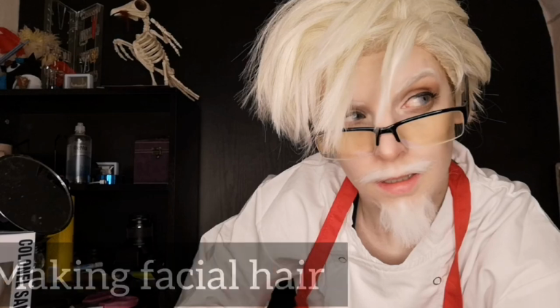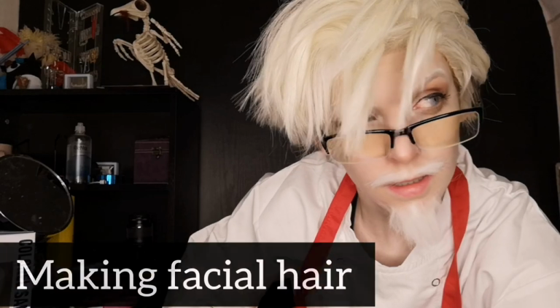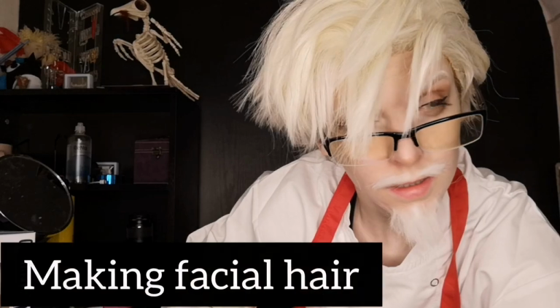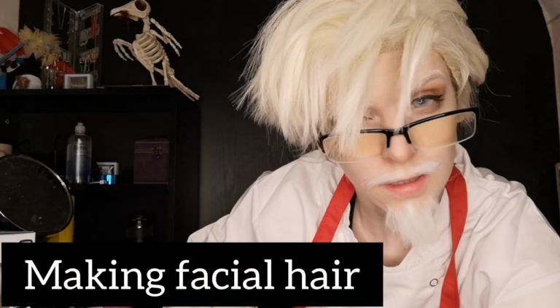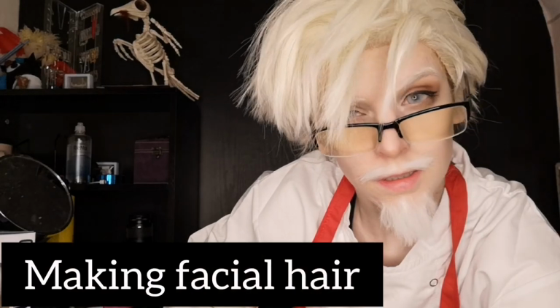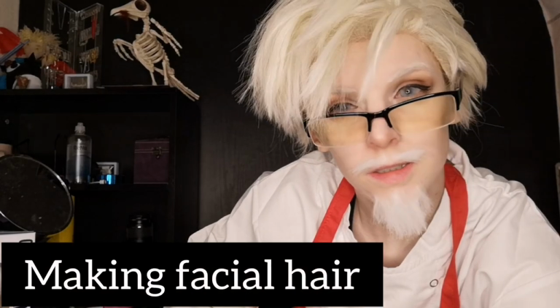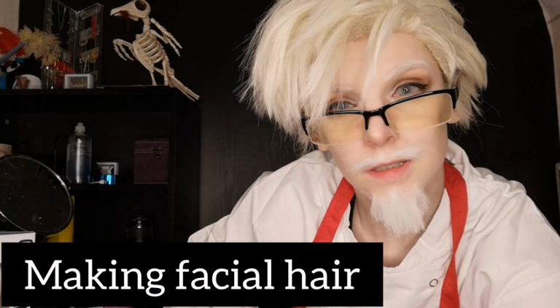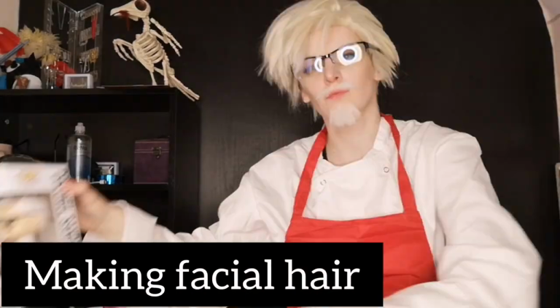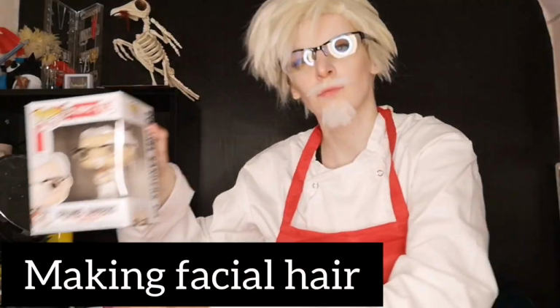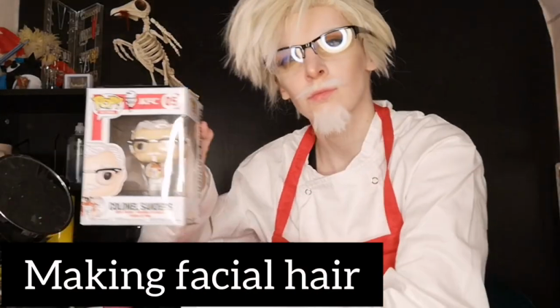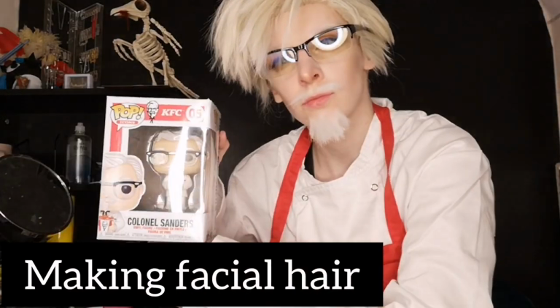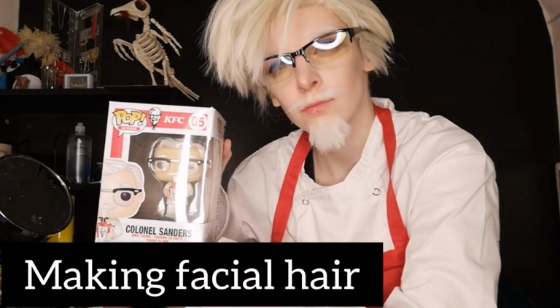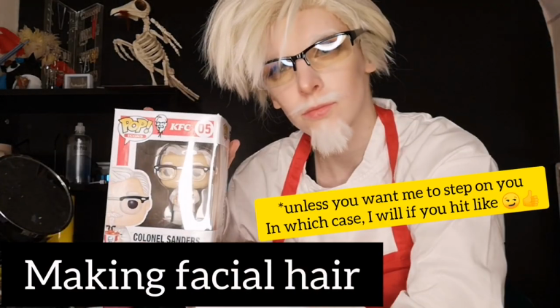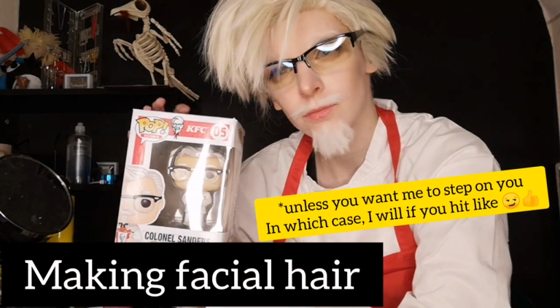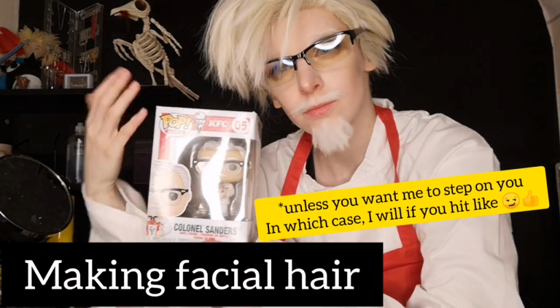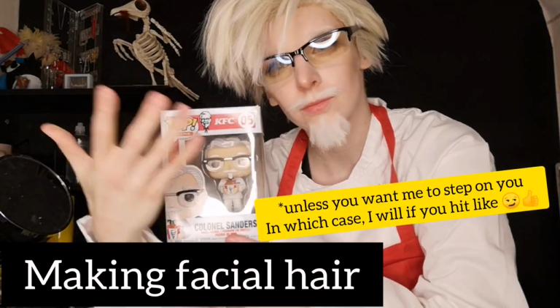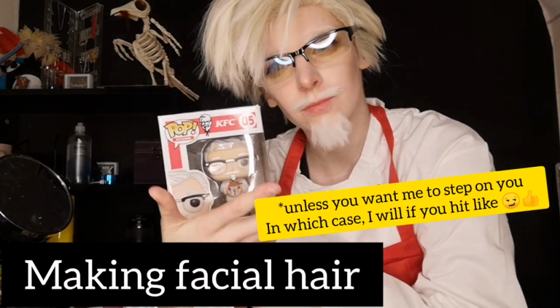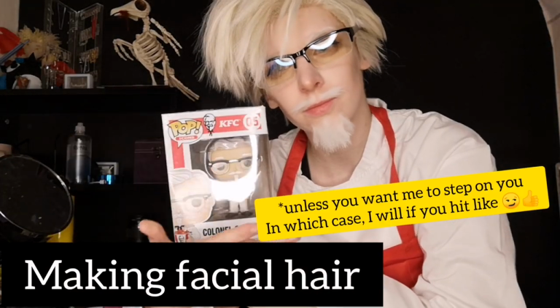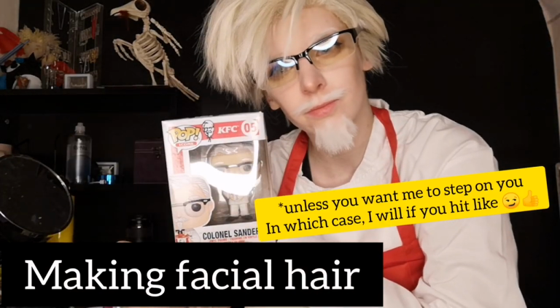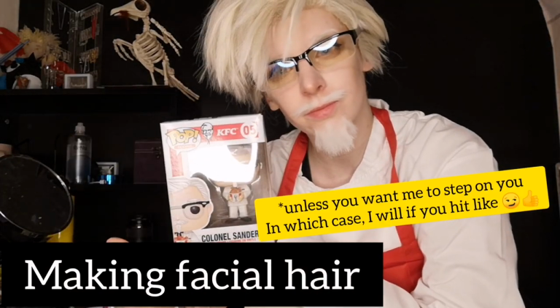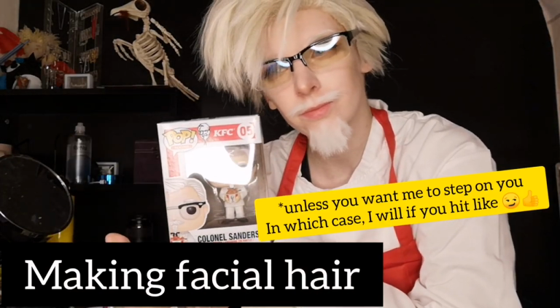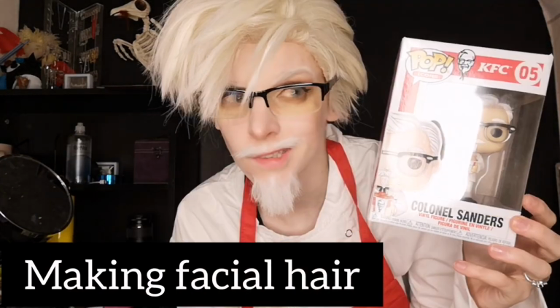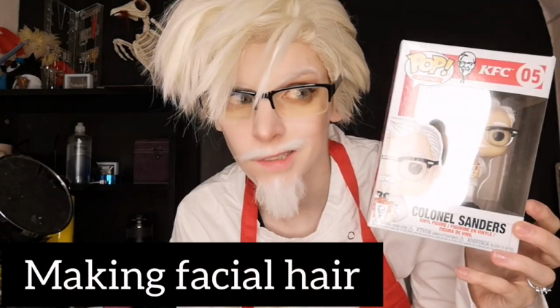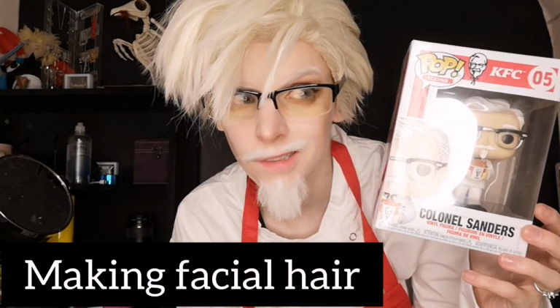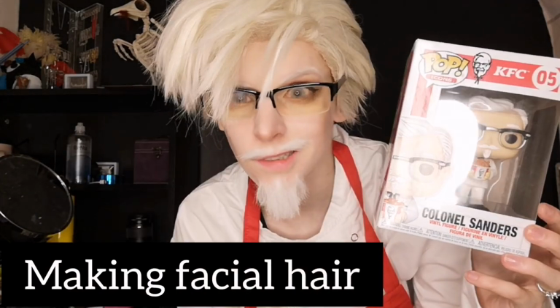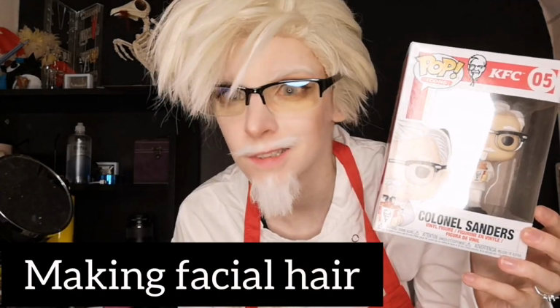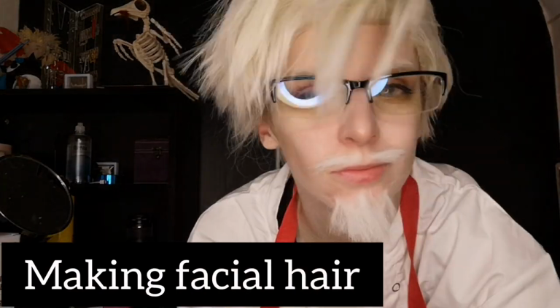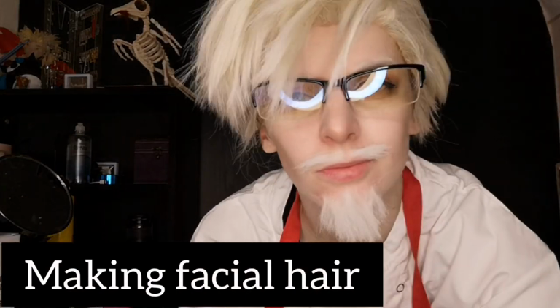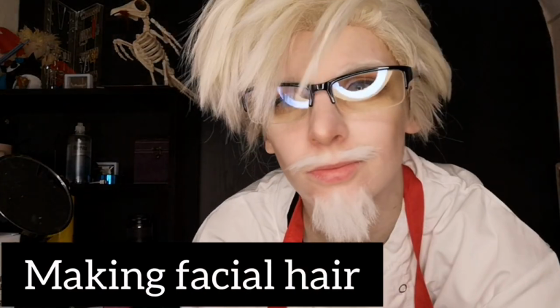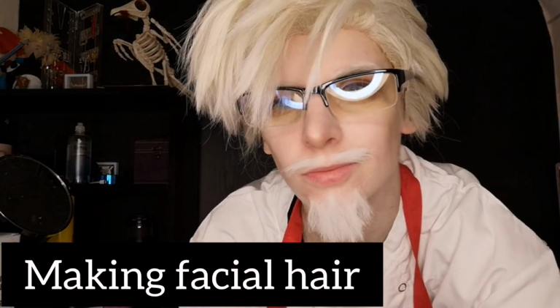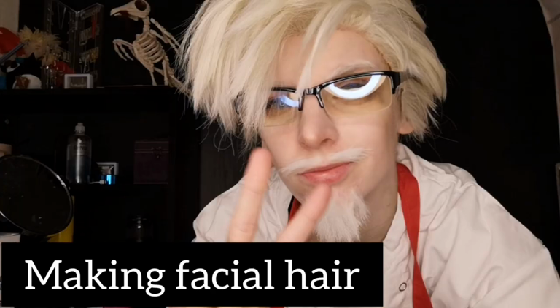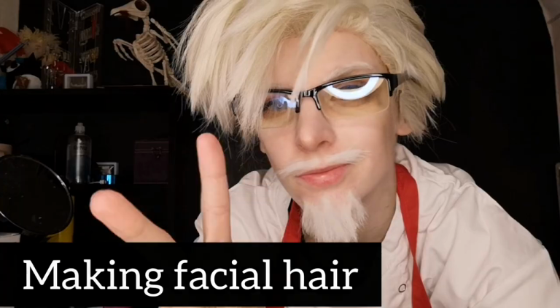Hey birds and bees, hit that like button or I will step on you, and this is my Colonel Sanders facial hair tutorial.